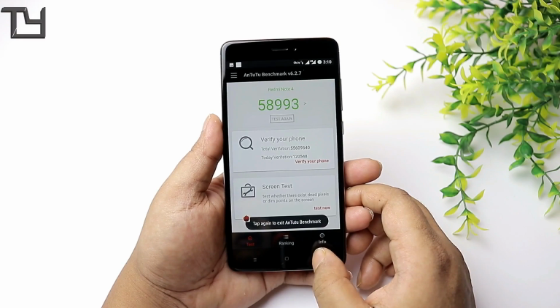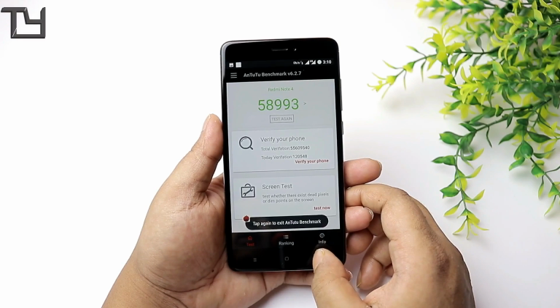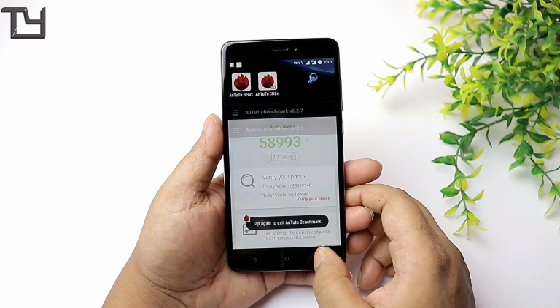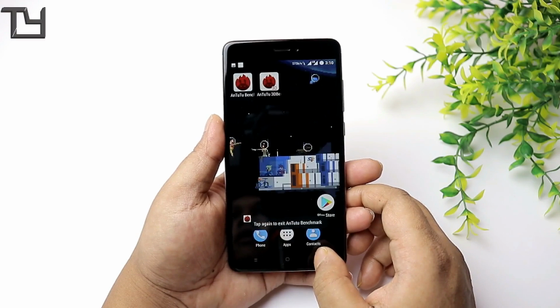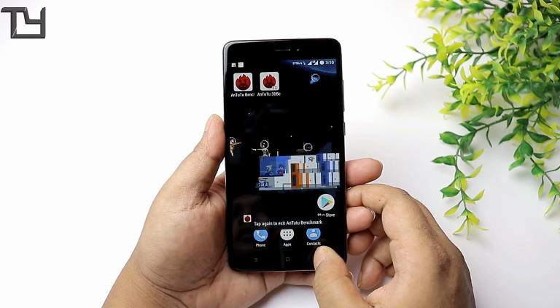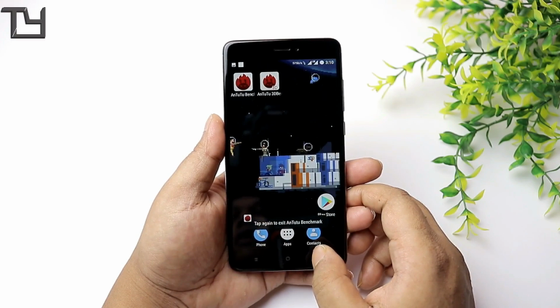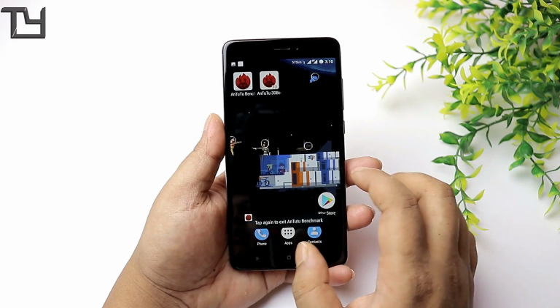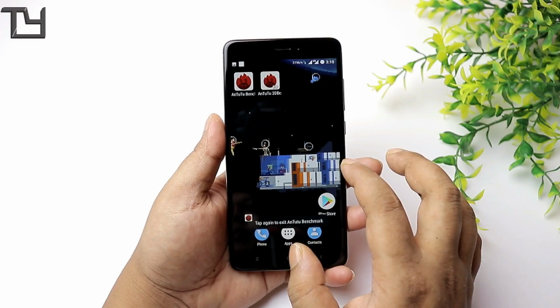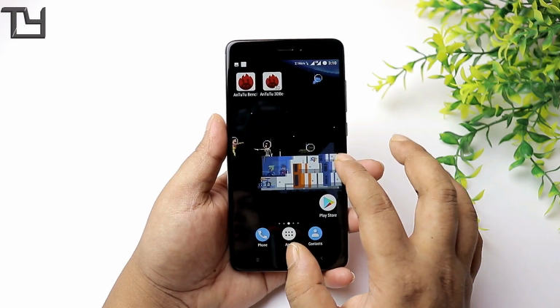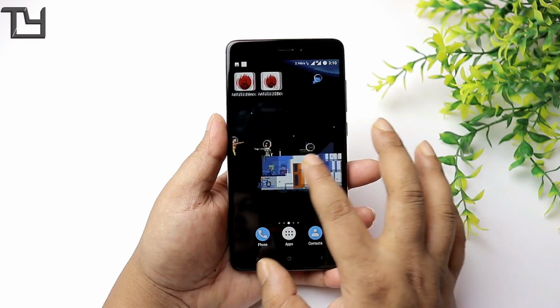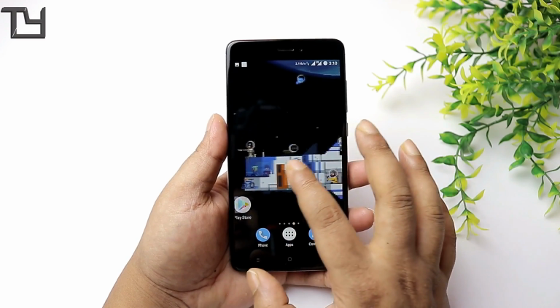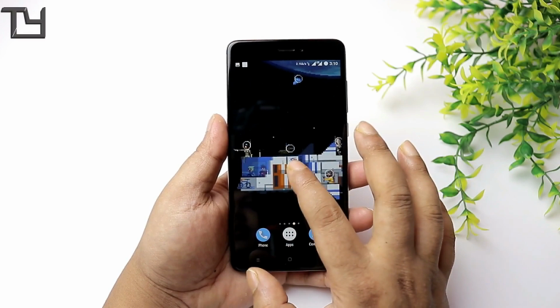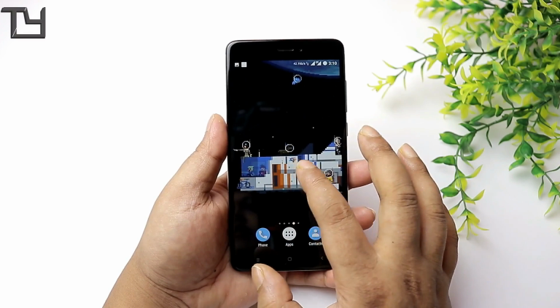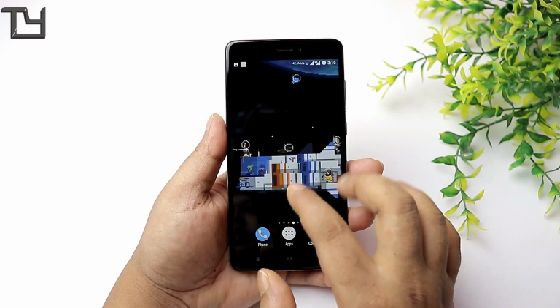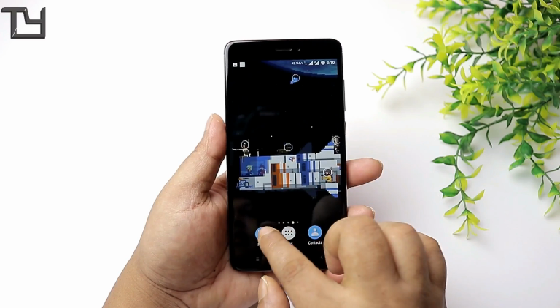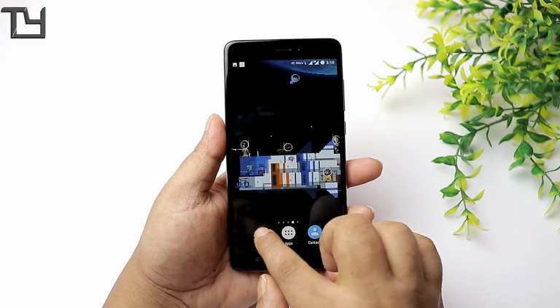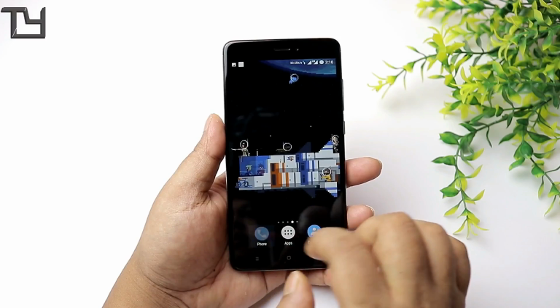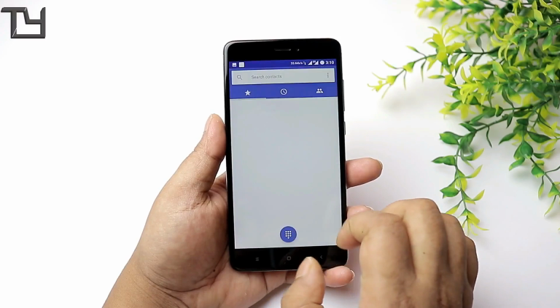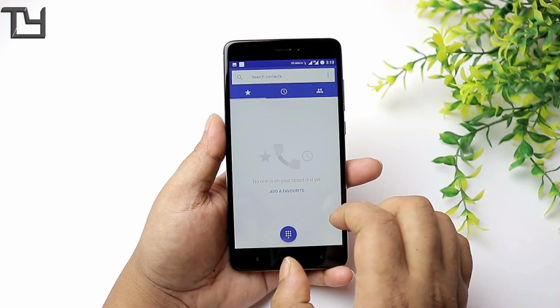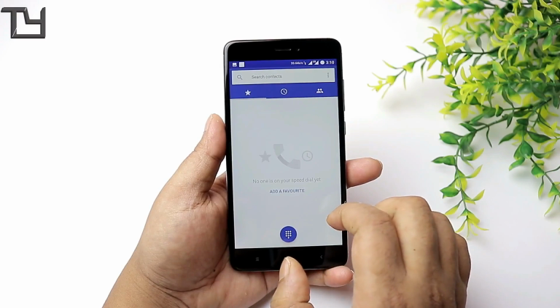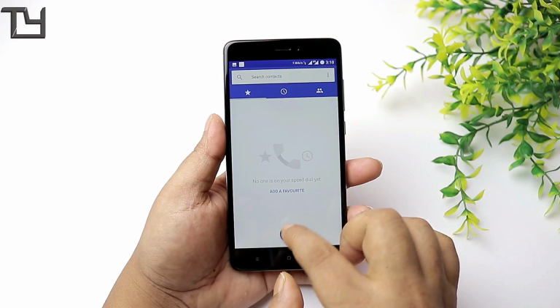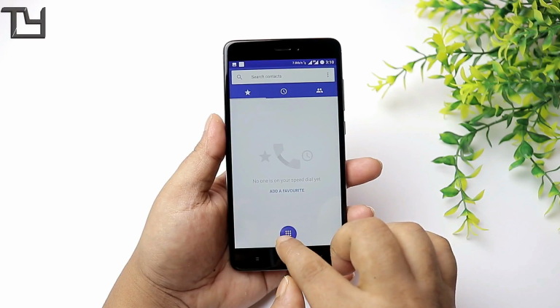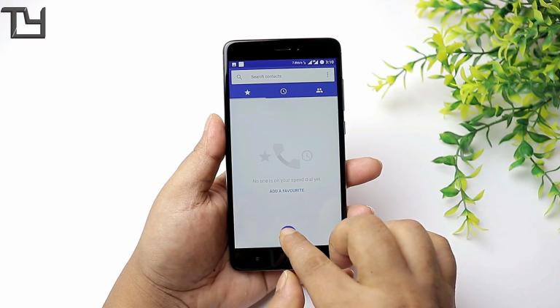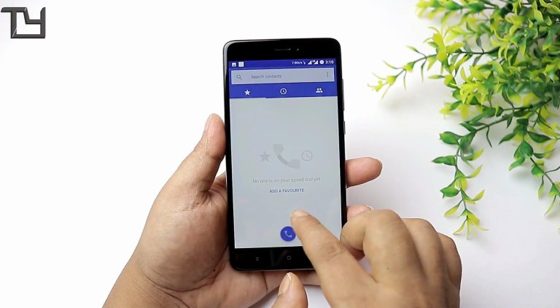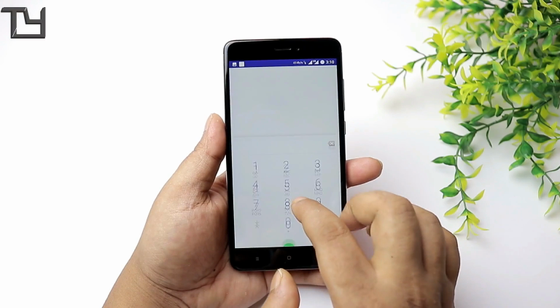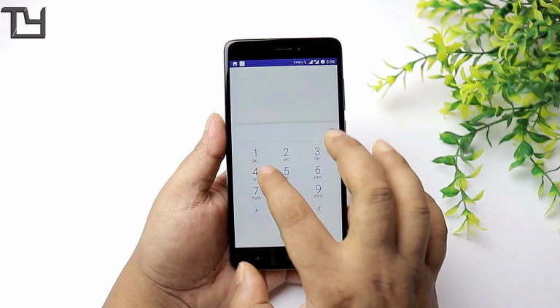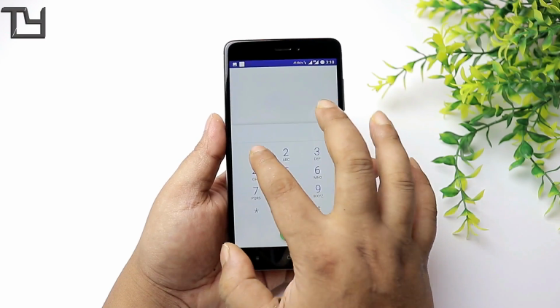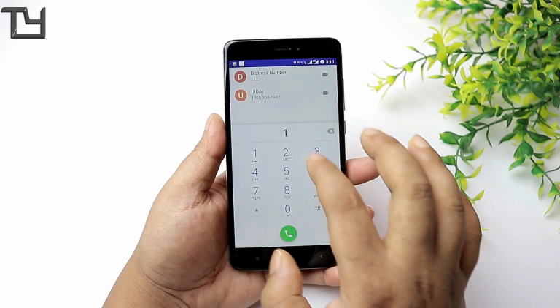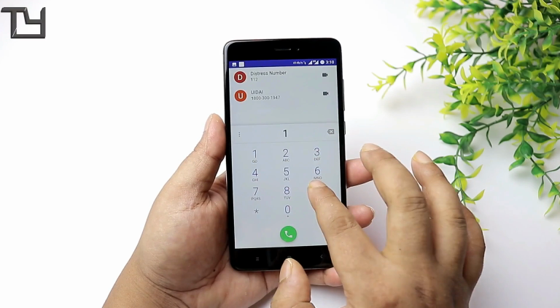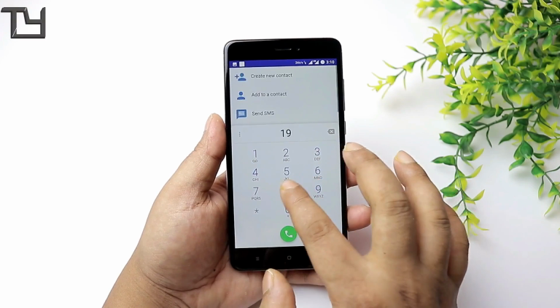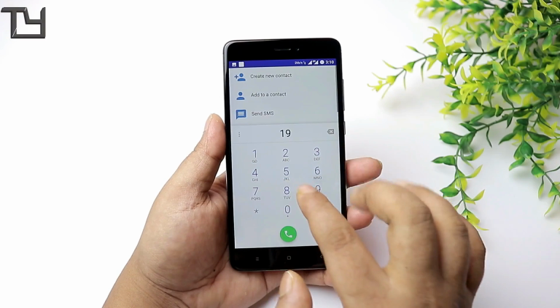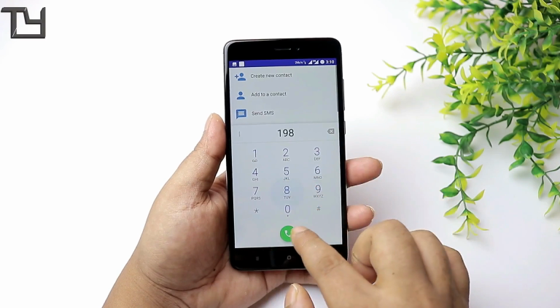In Antutu, we get around 59,000 score, which is about 3,000 lower than the average, and that is kind of a concern to be honest.